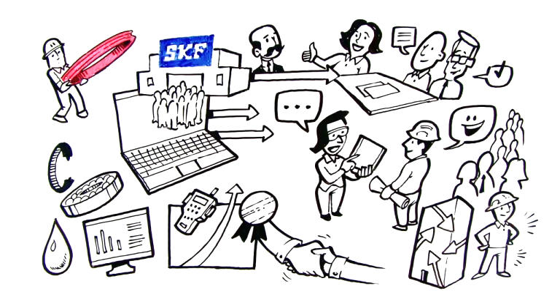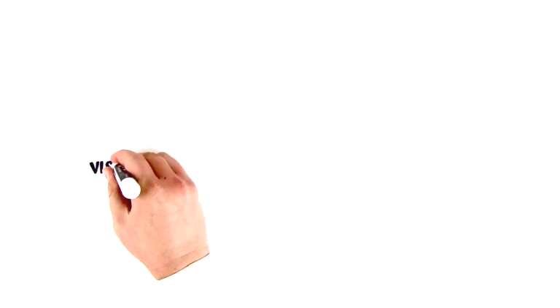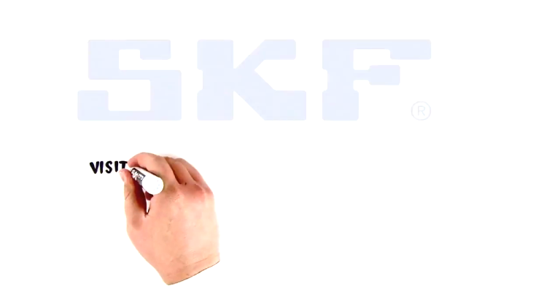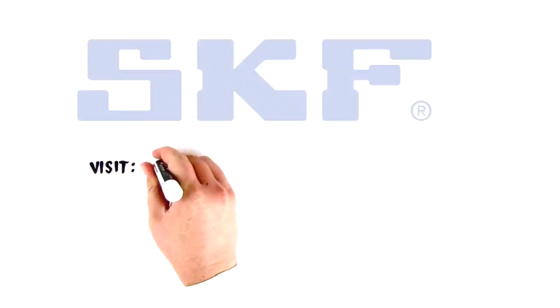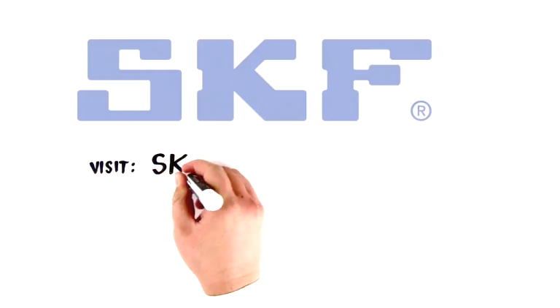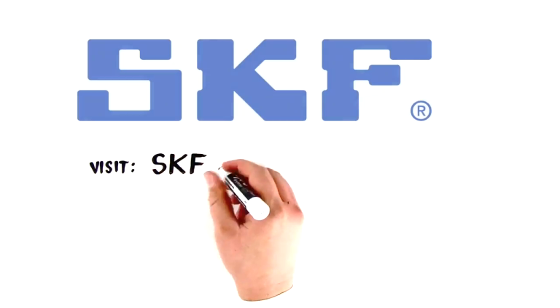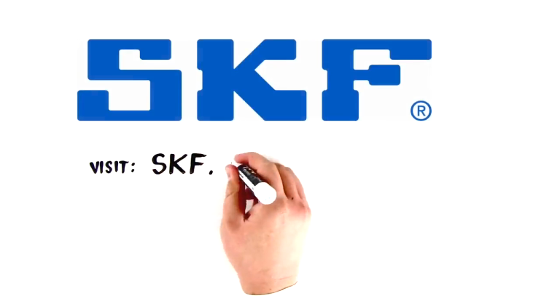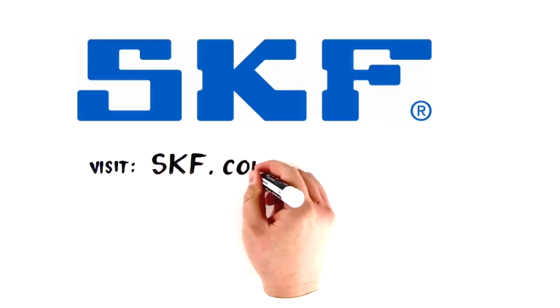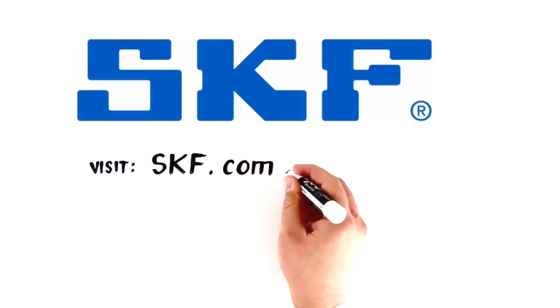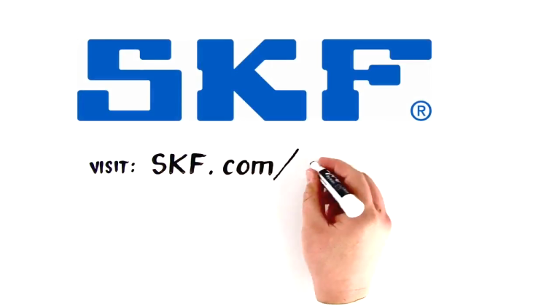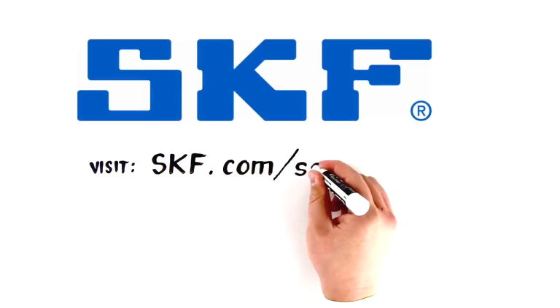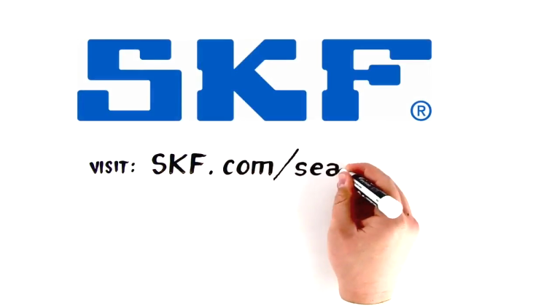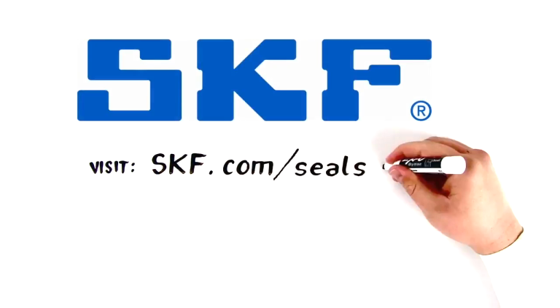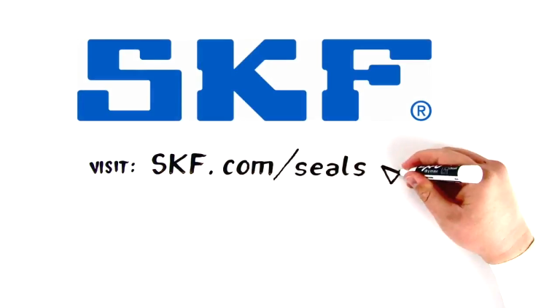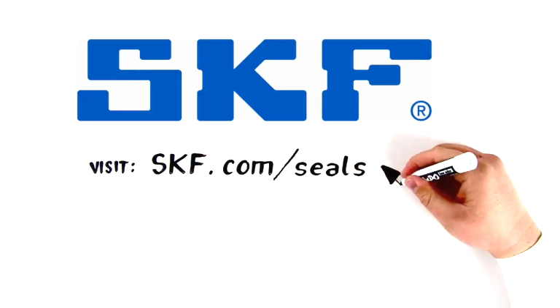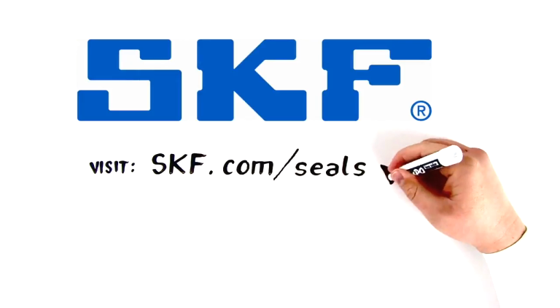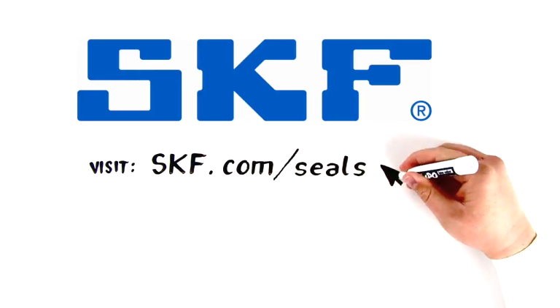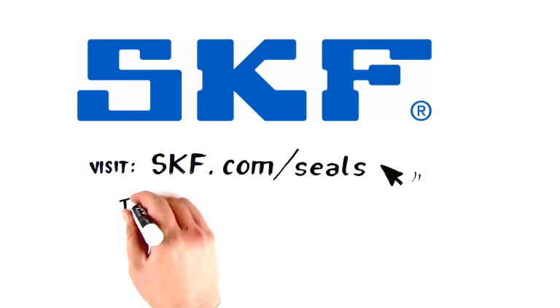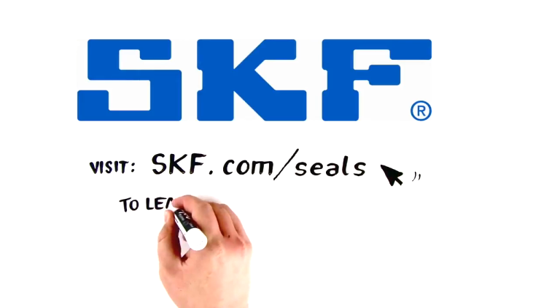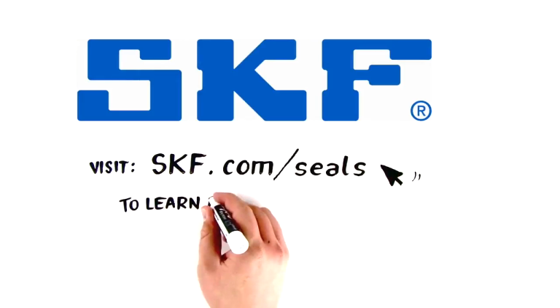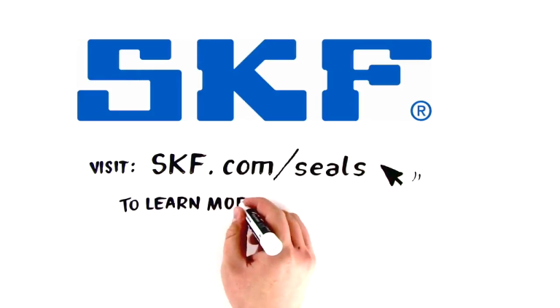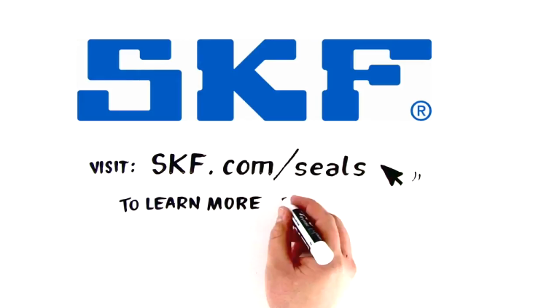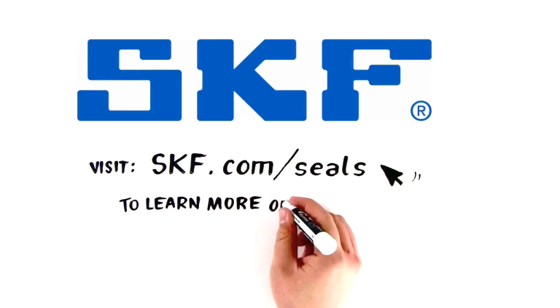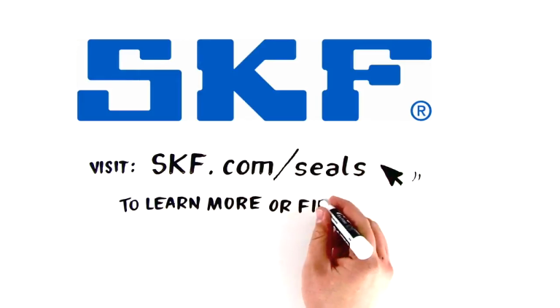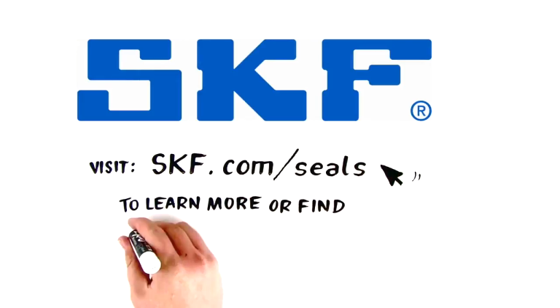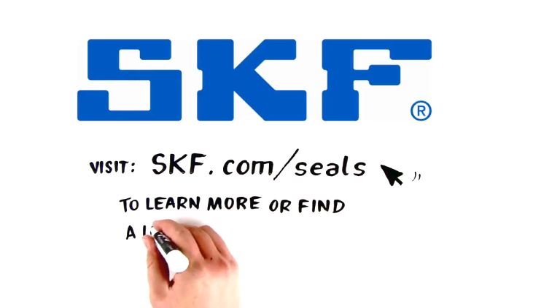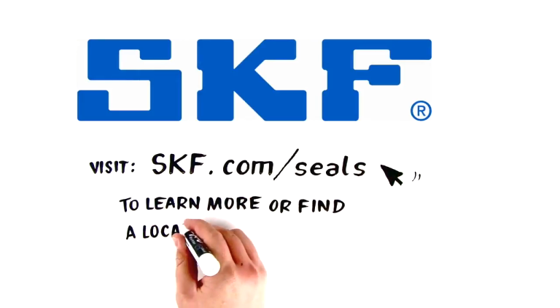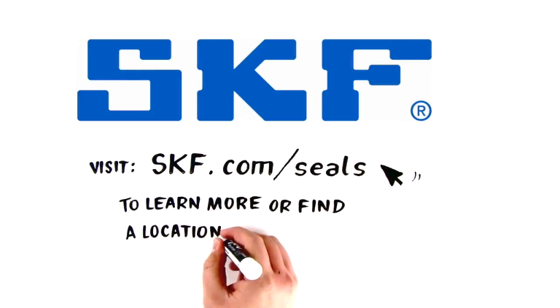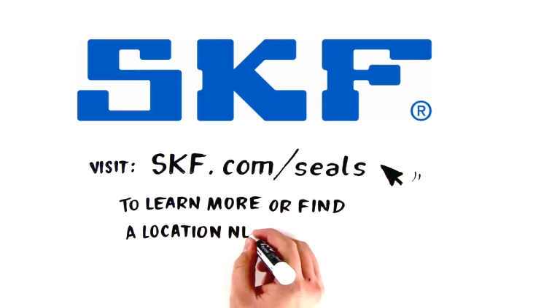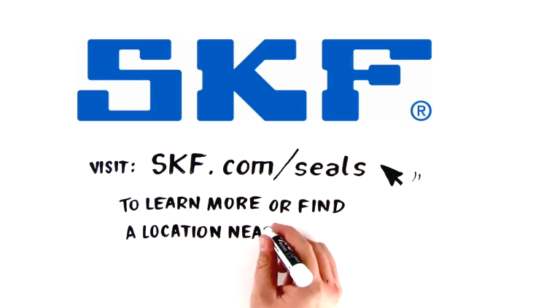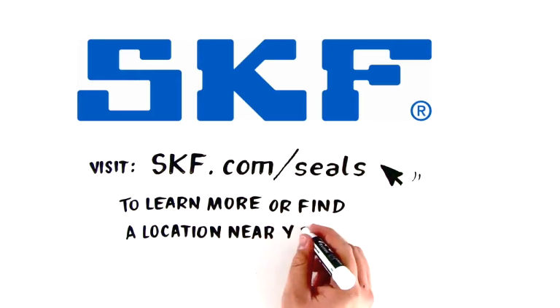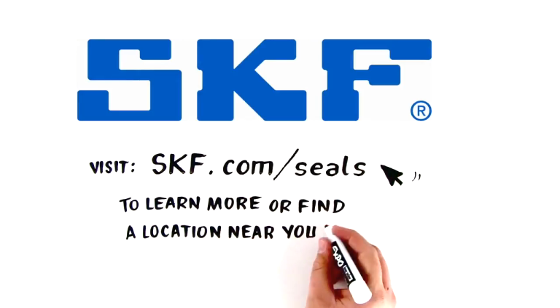Visit skf.com/seals today to learn more or find a location near you.